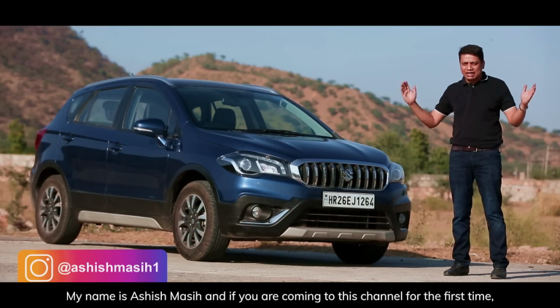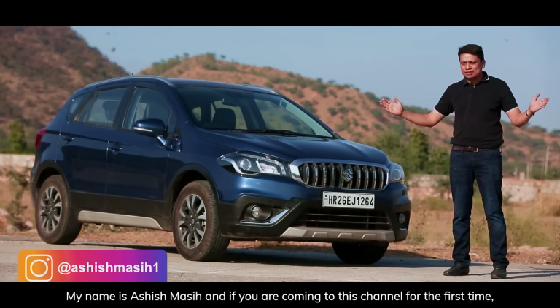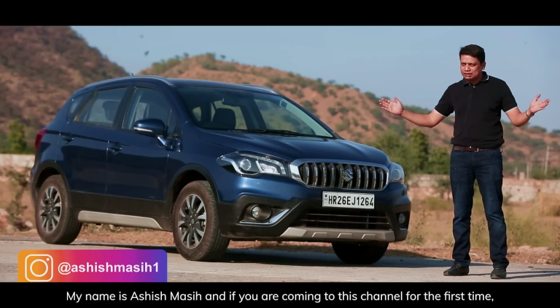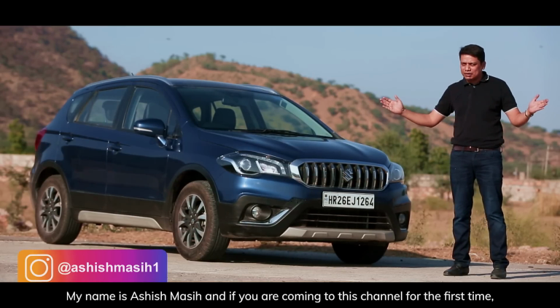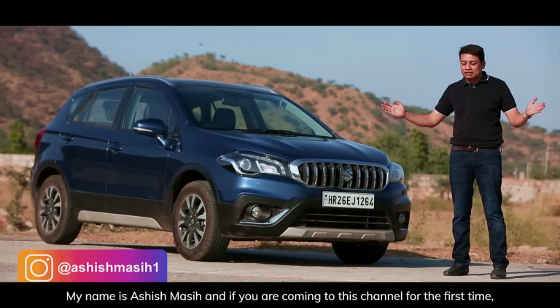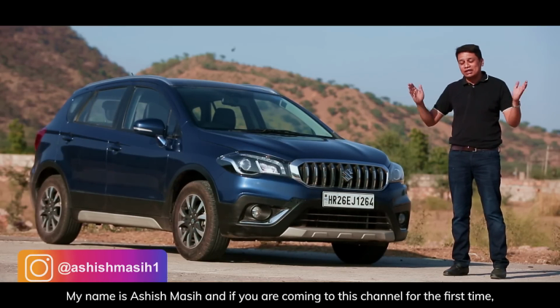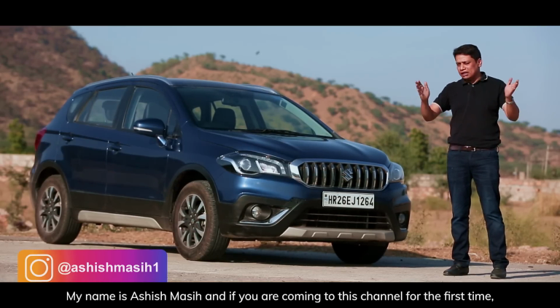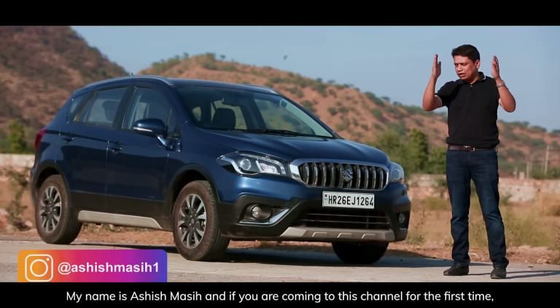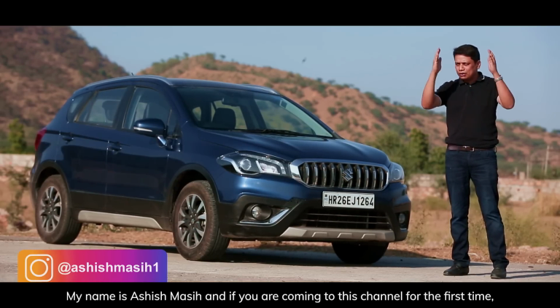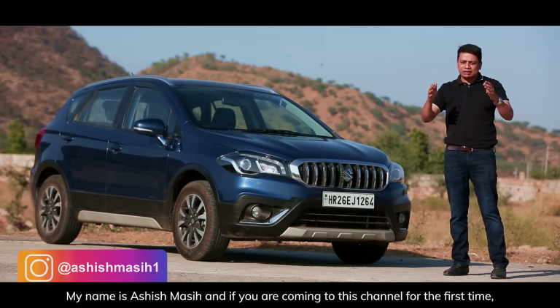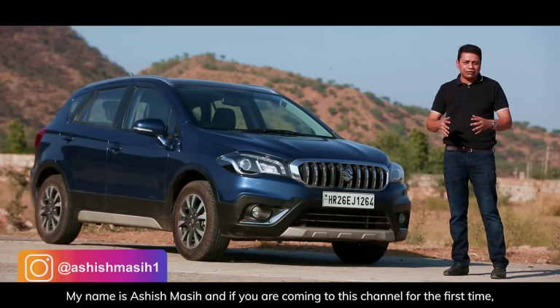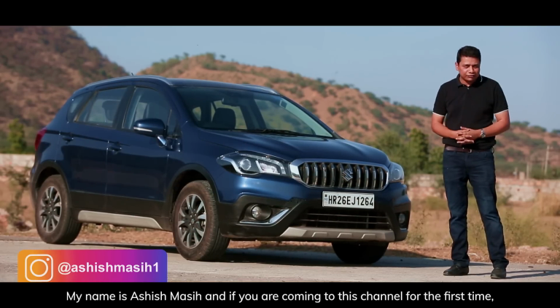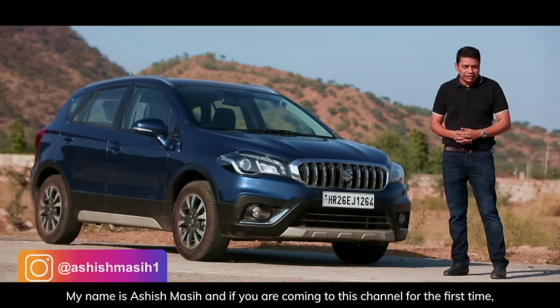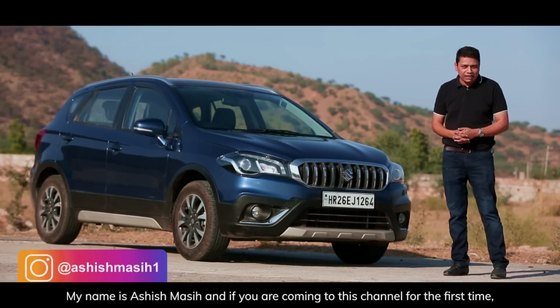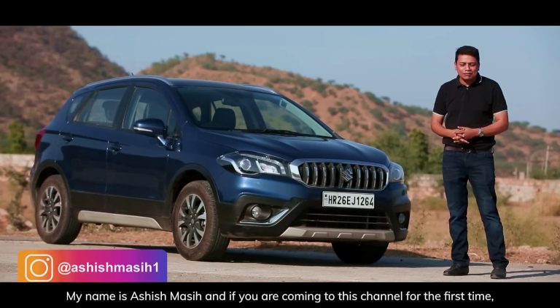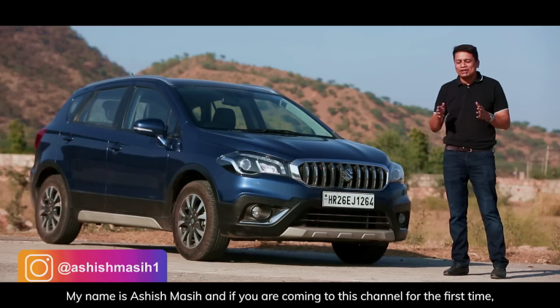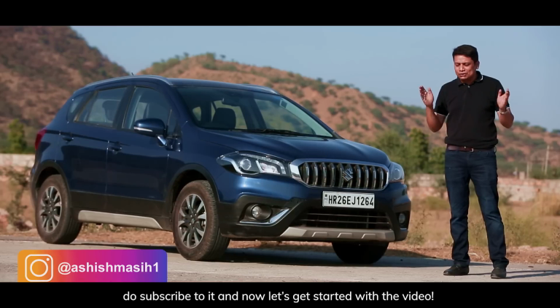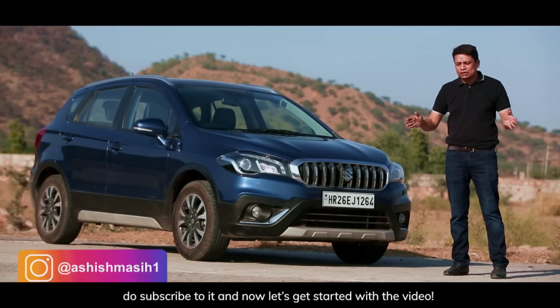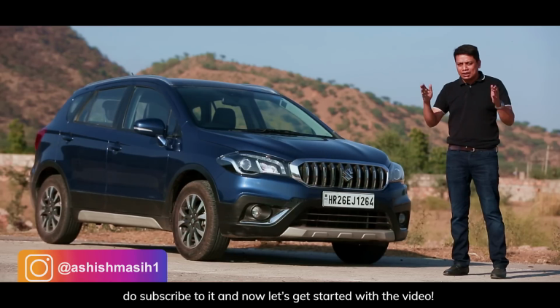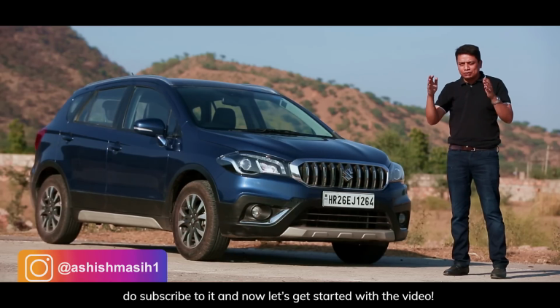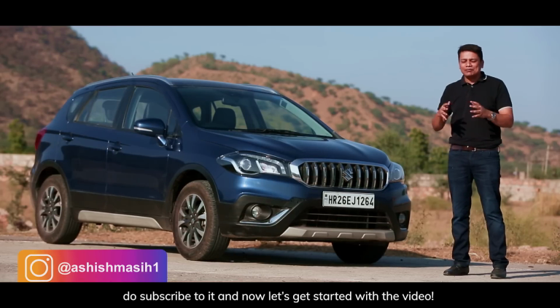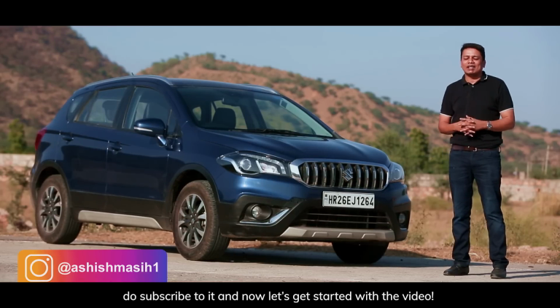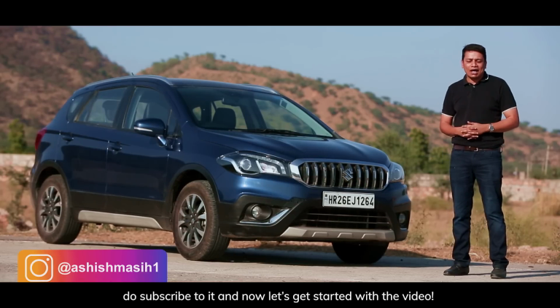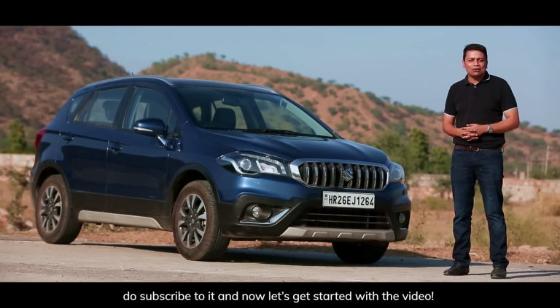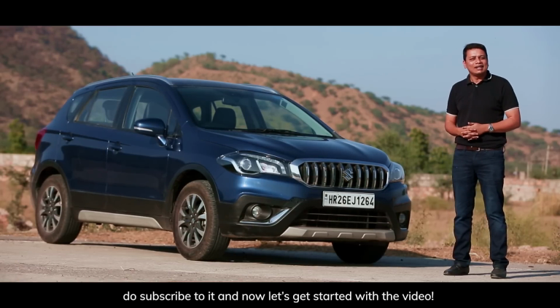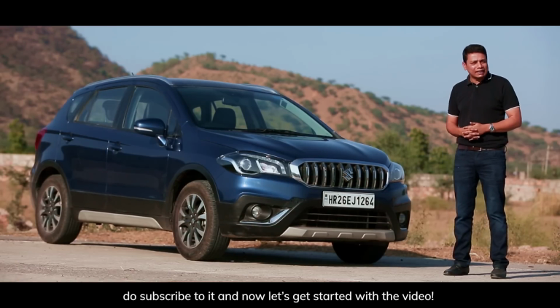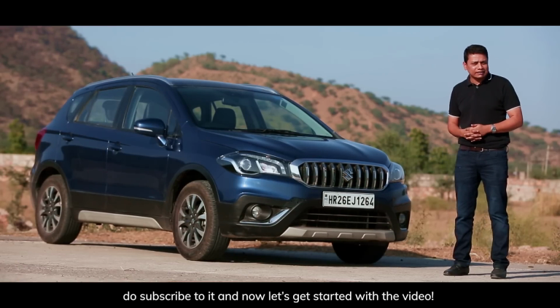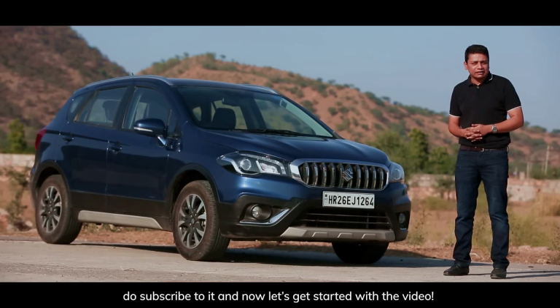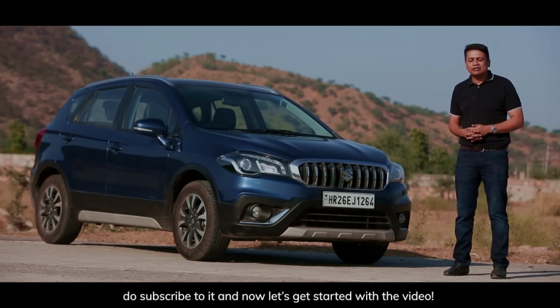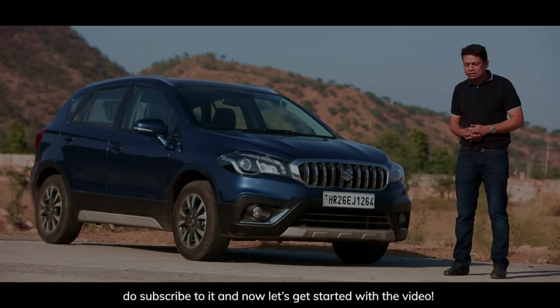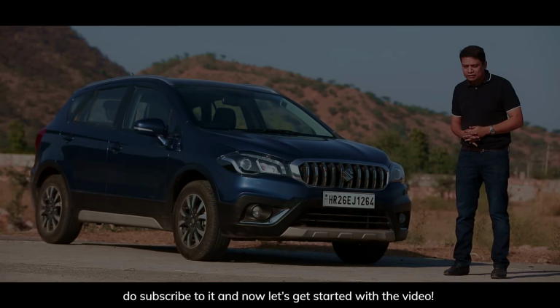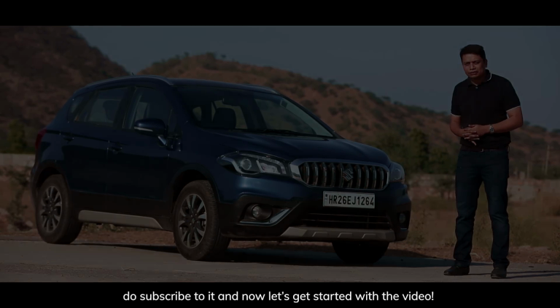My name is Ashish Masih. If you're coming on this channel for the first time, do subscribe, and now let's get started with the video.